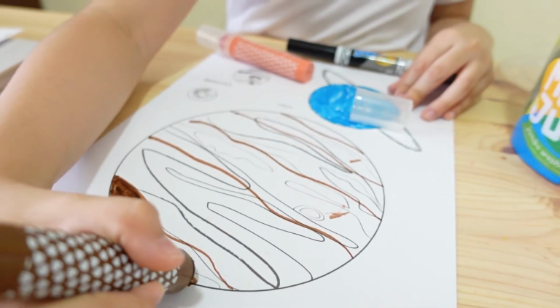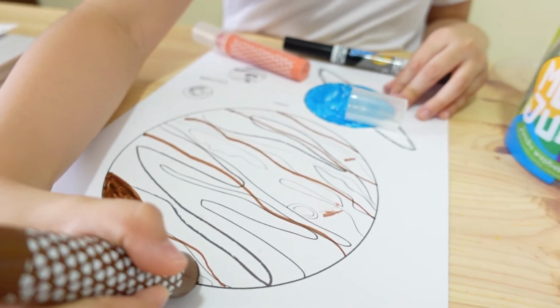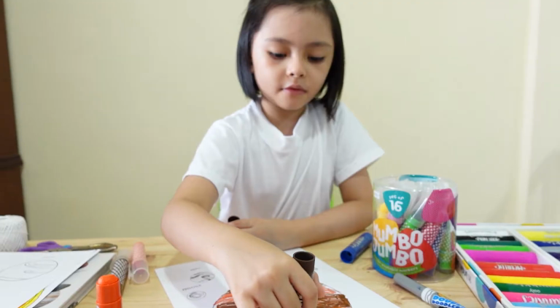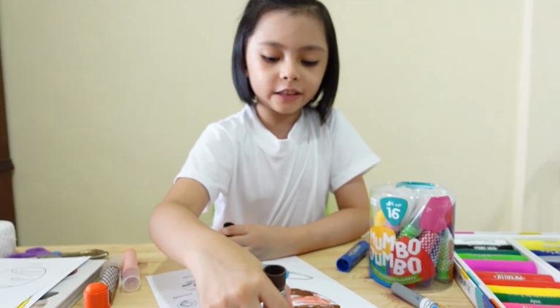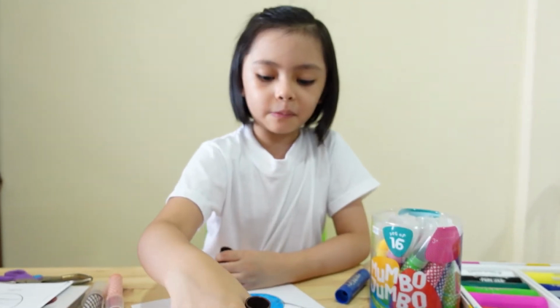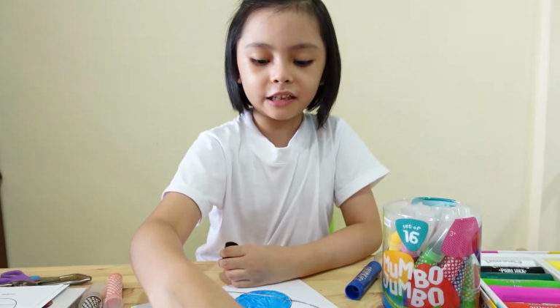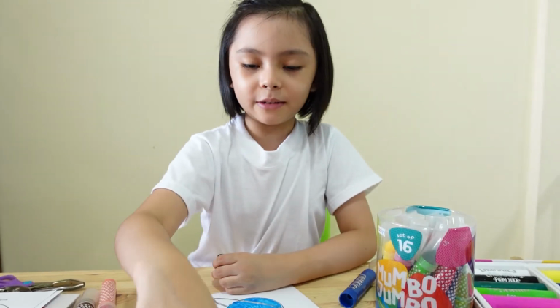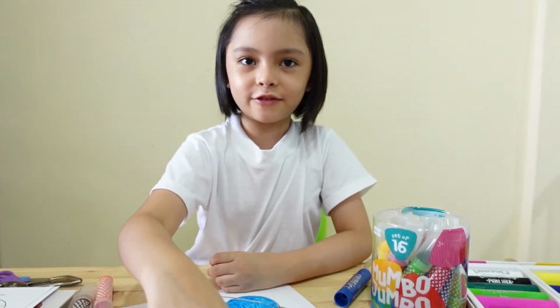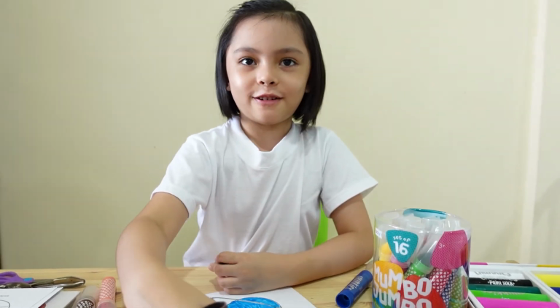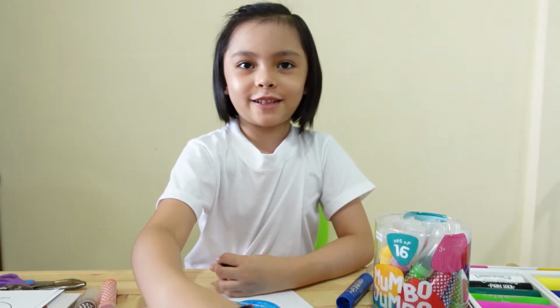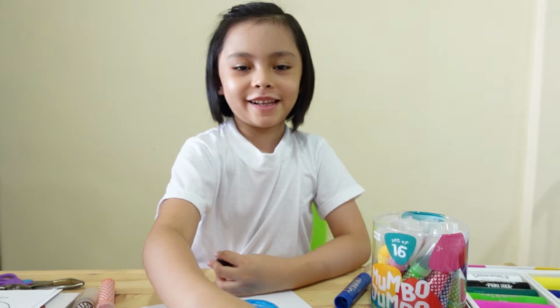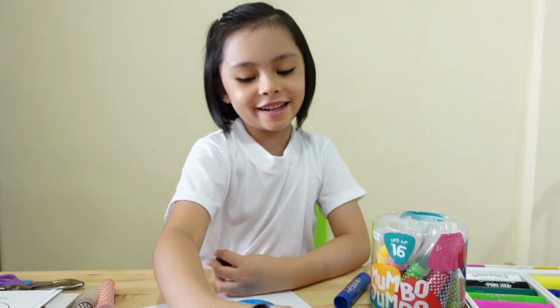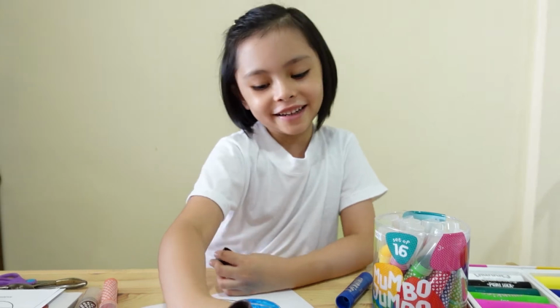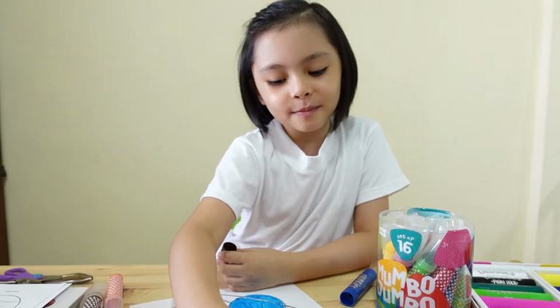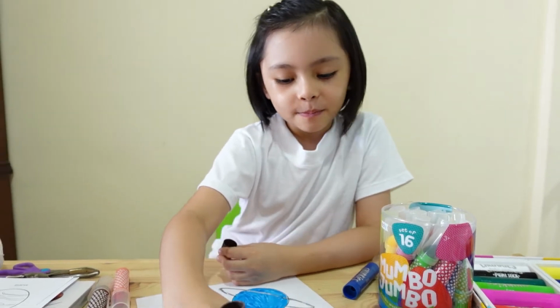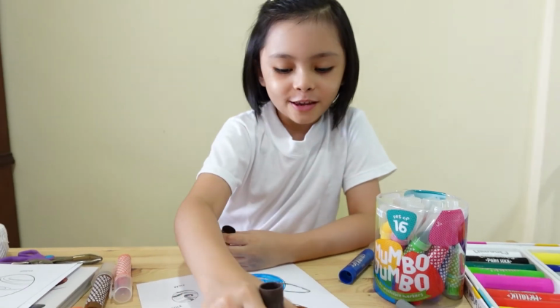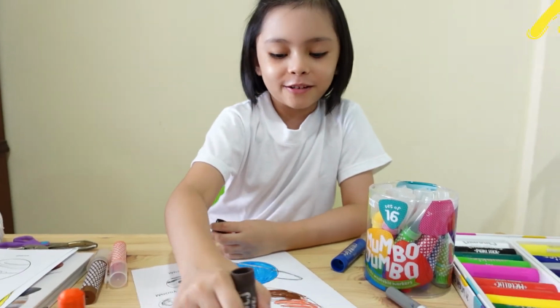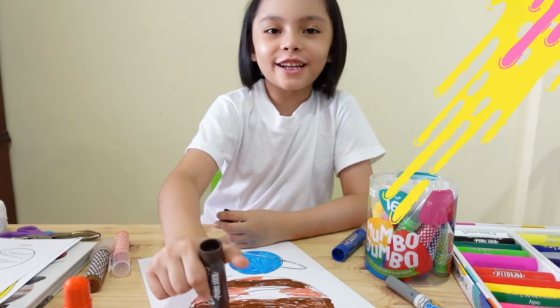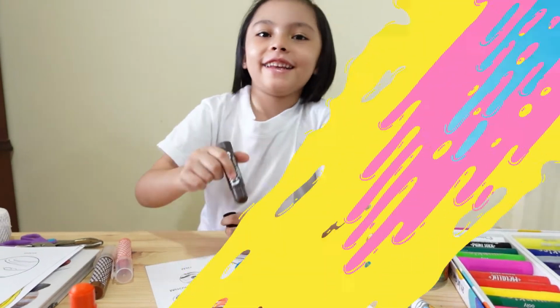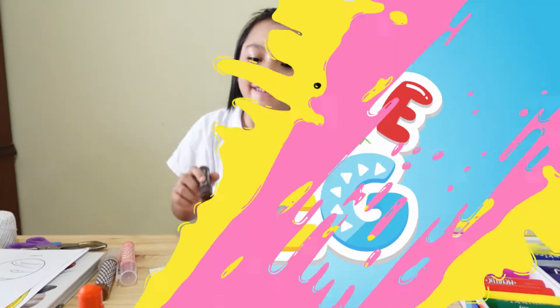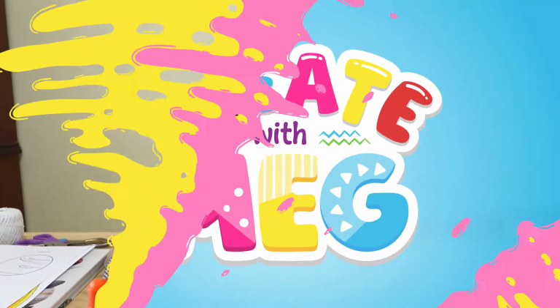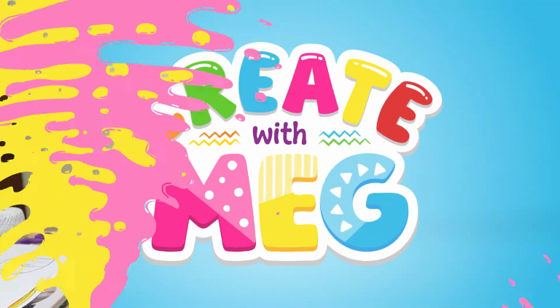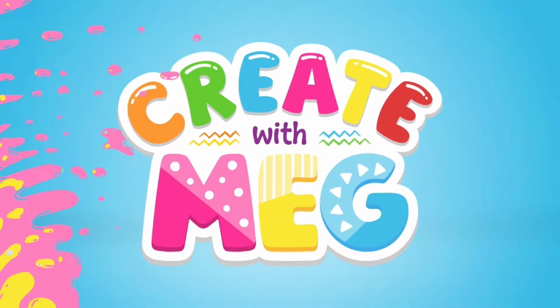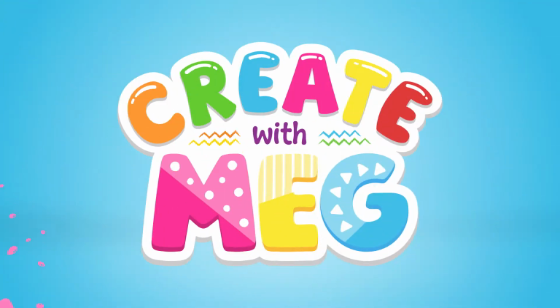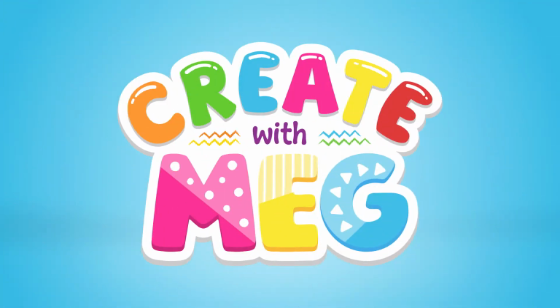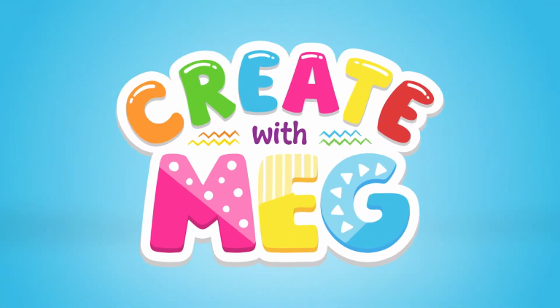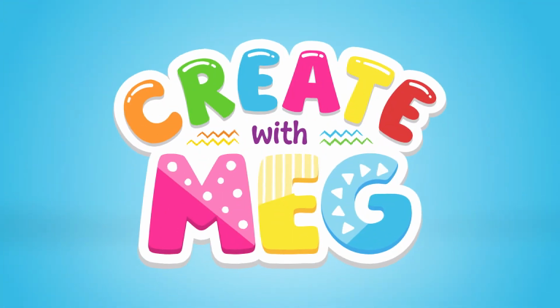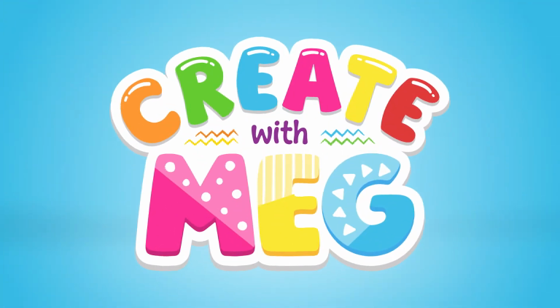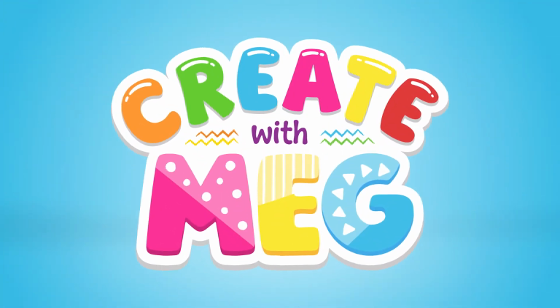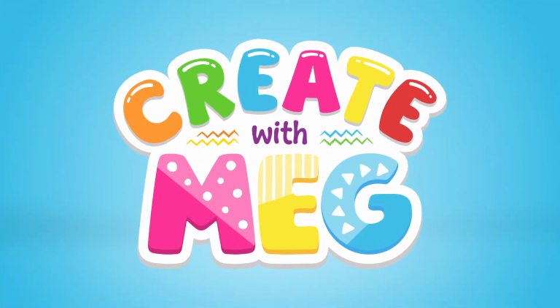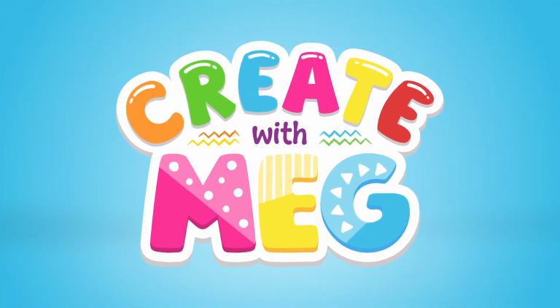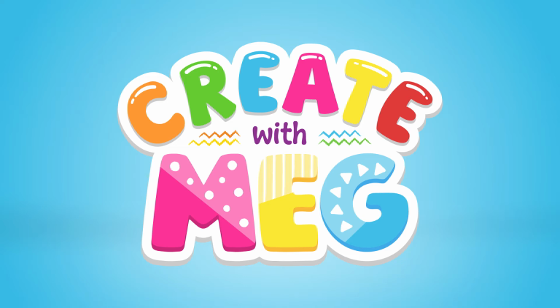This reminds me of chocolate and I want to eat it. Create with Meg!